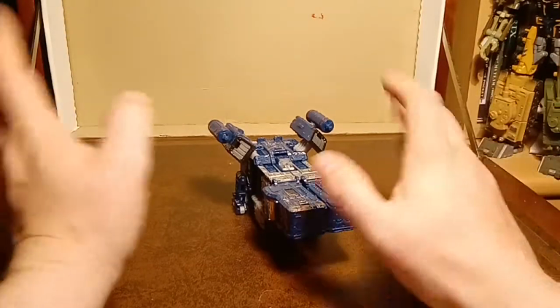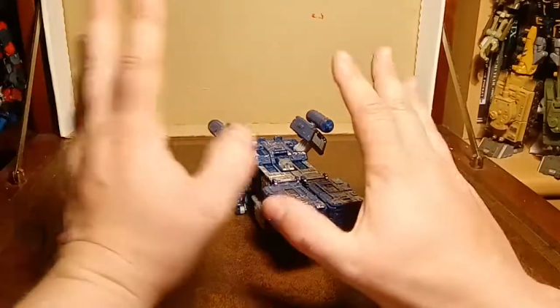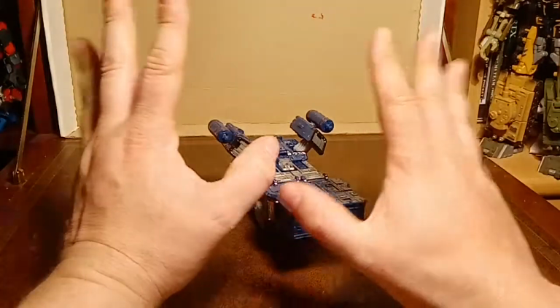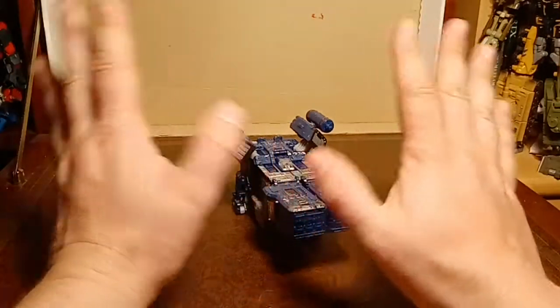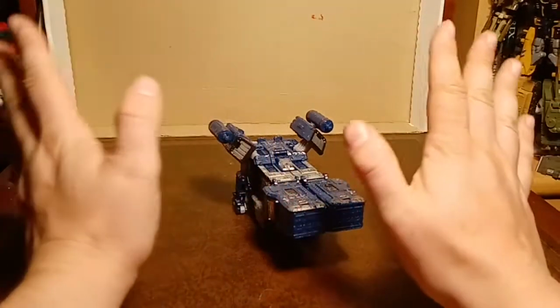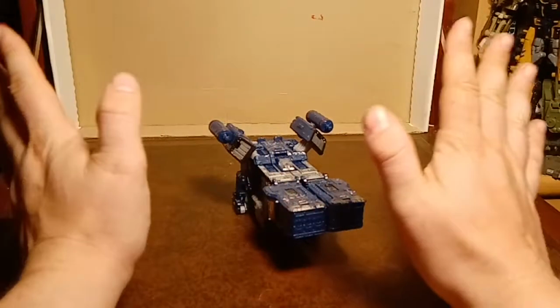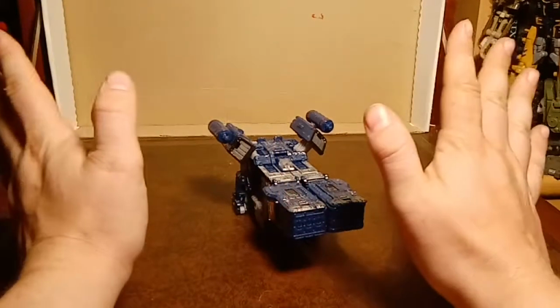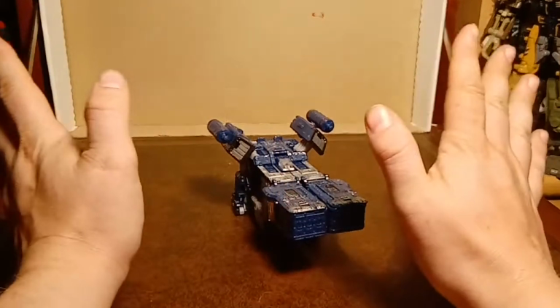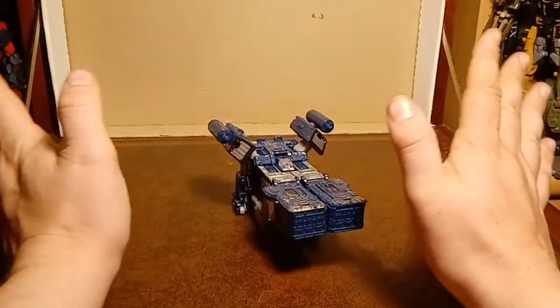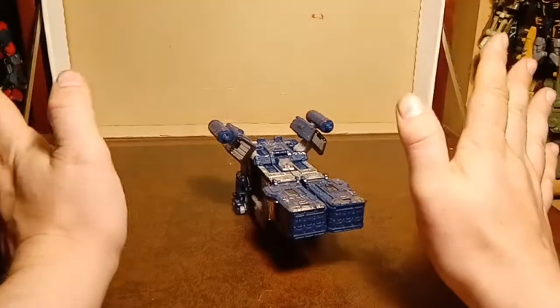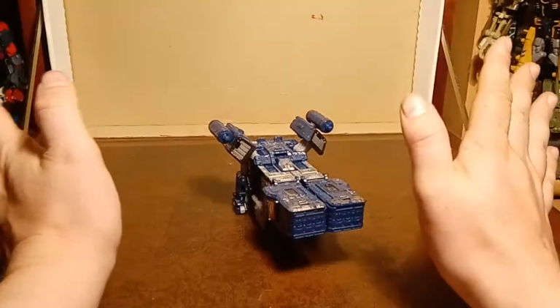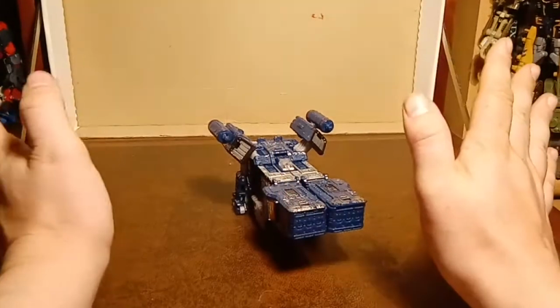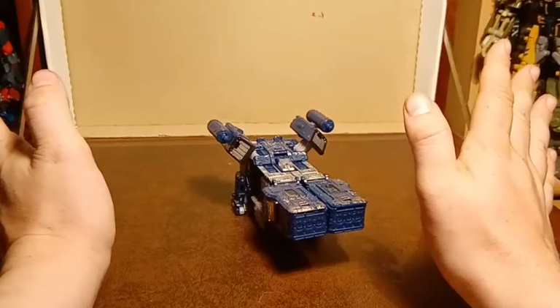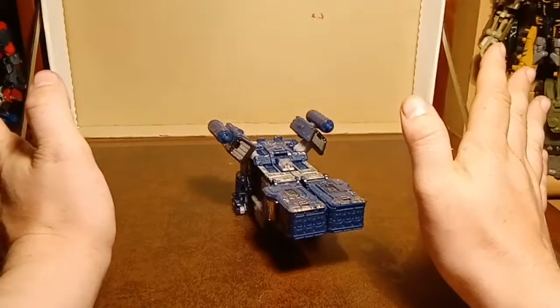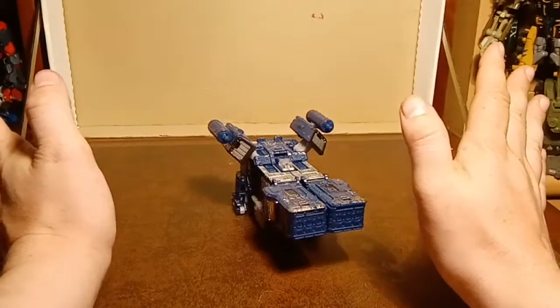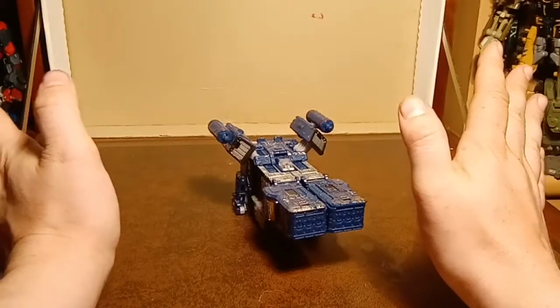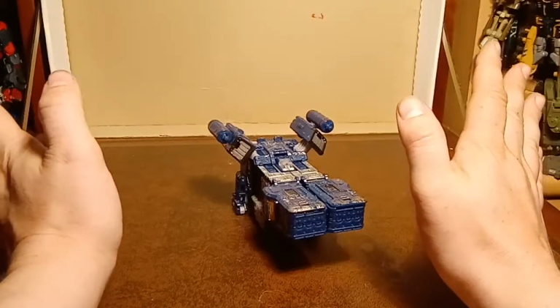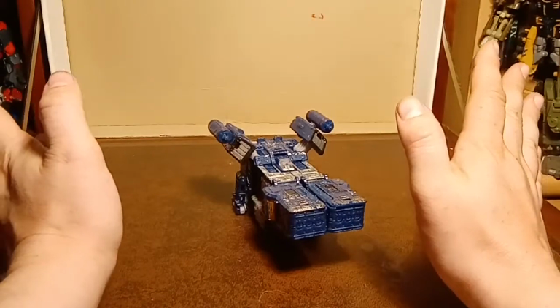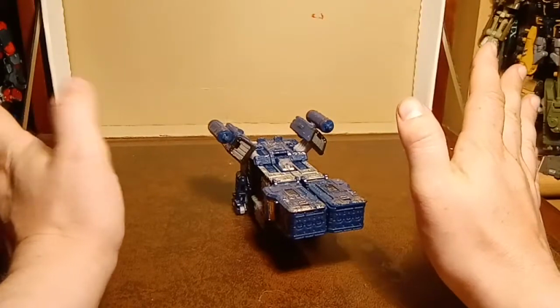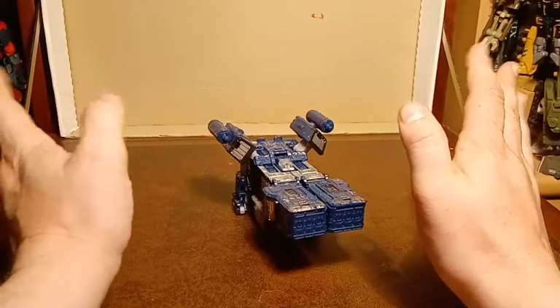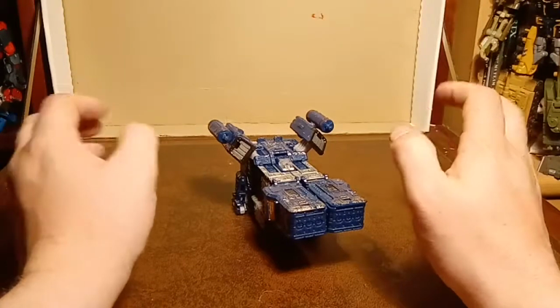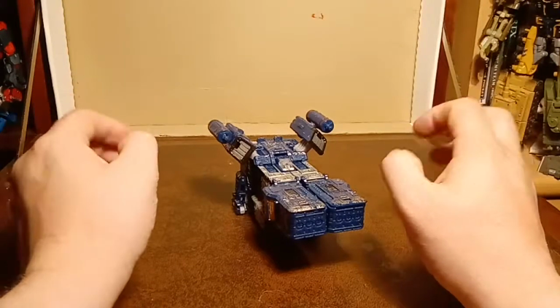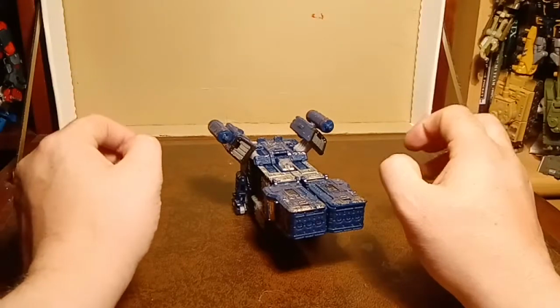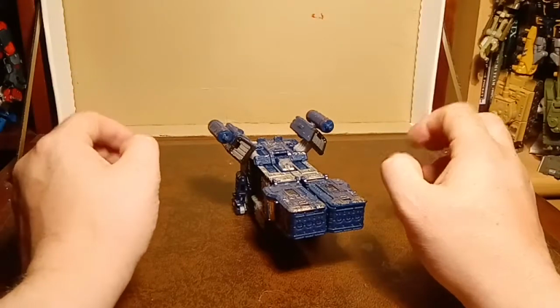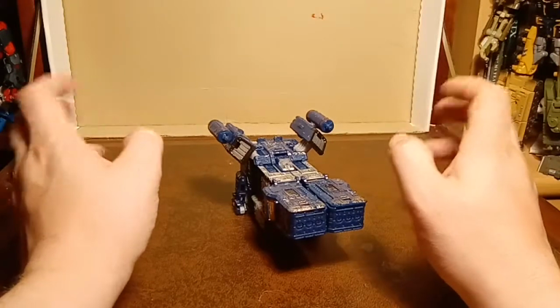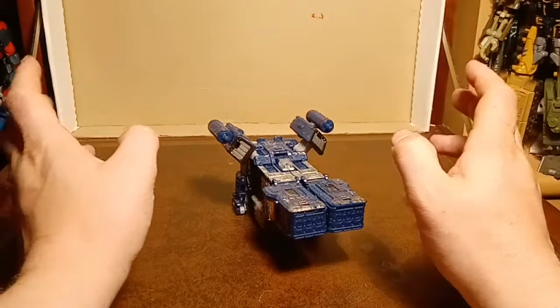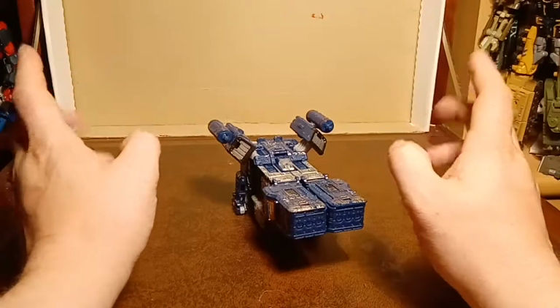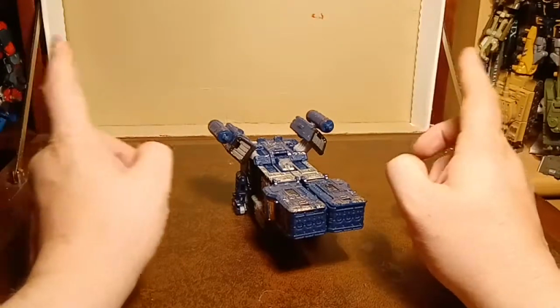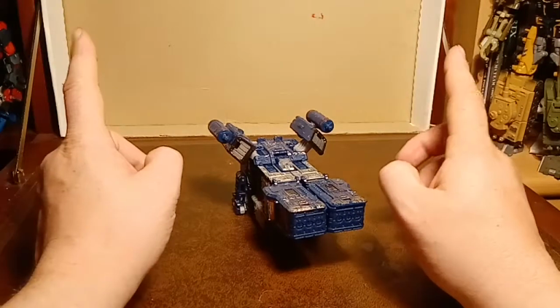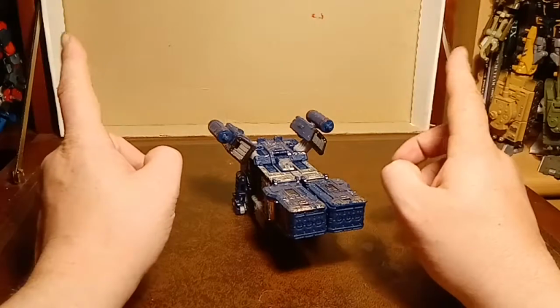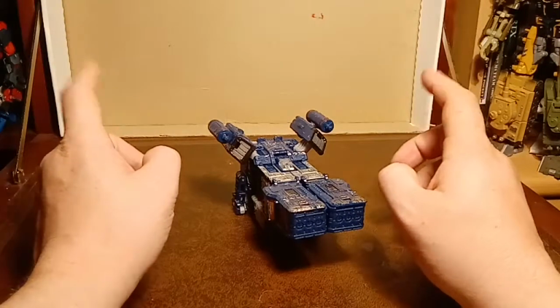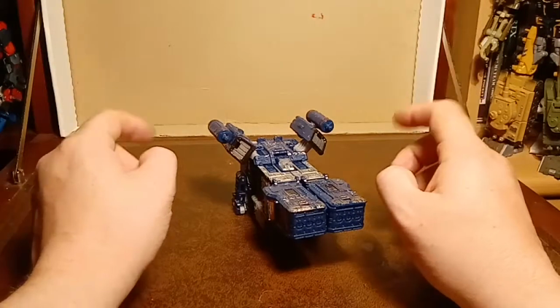Let's just go with it for now. Emphasis on for now.